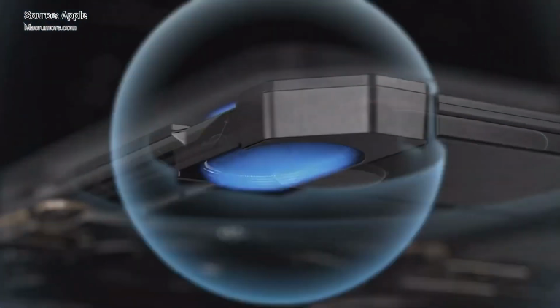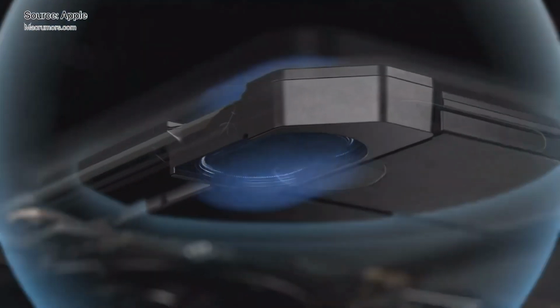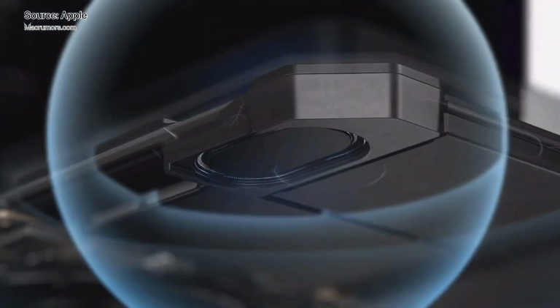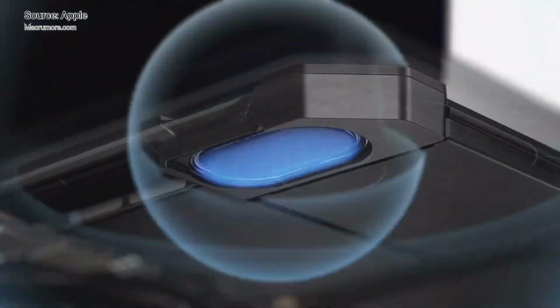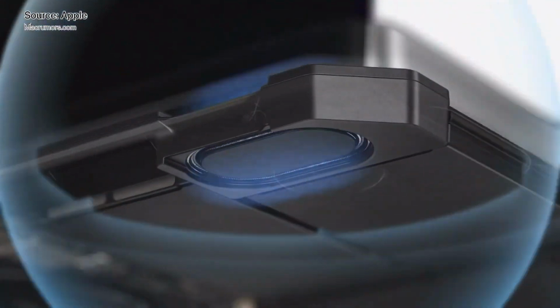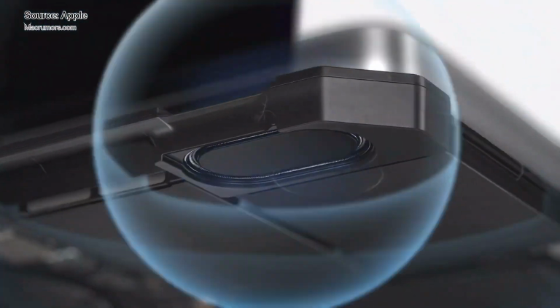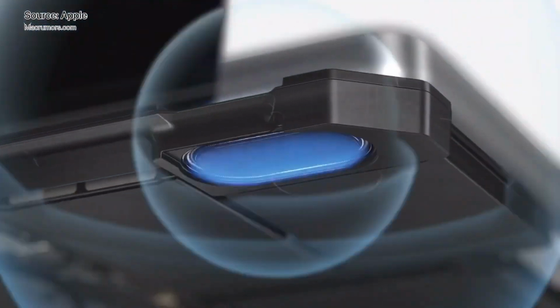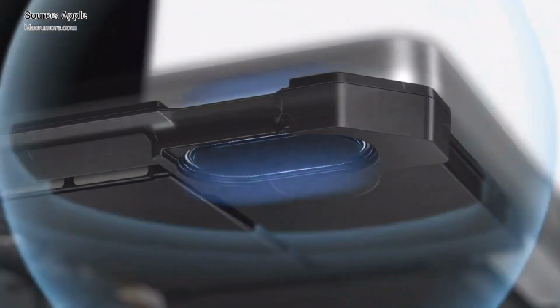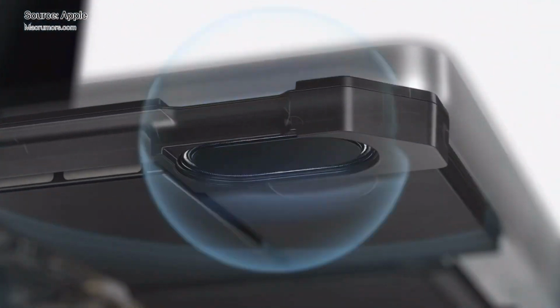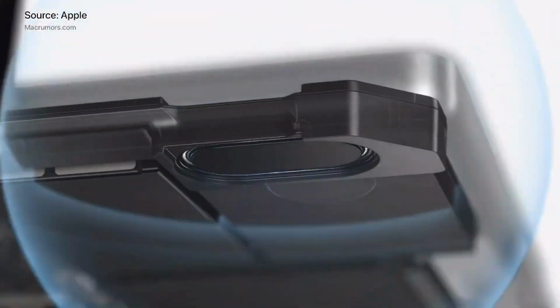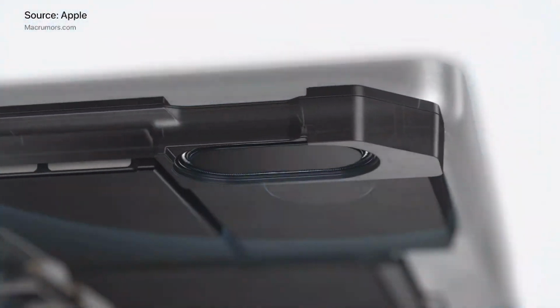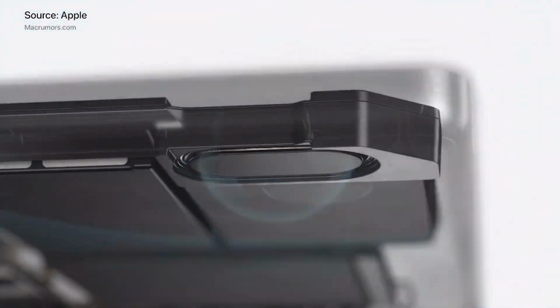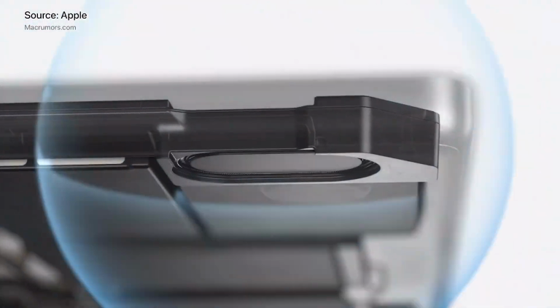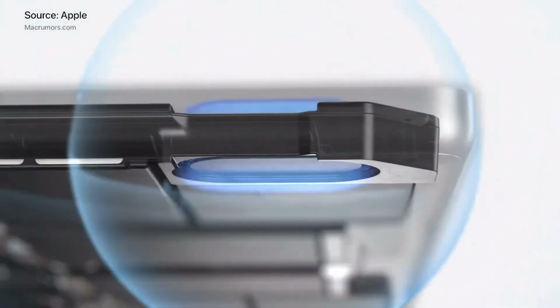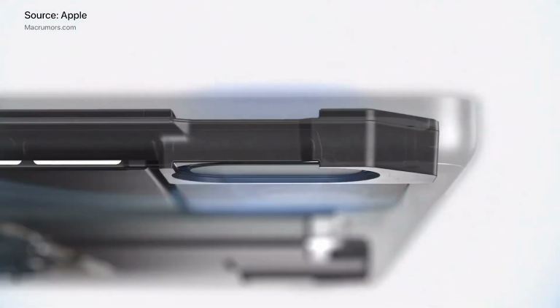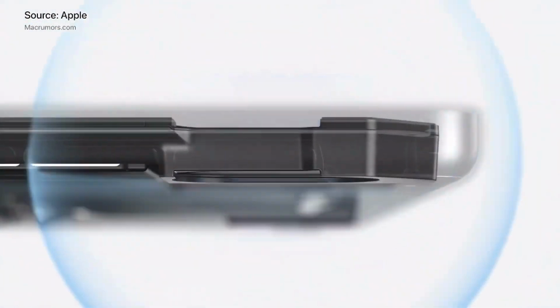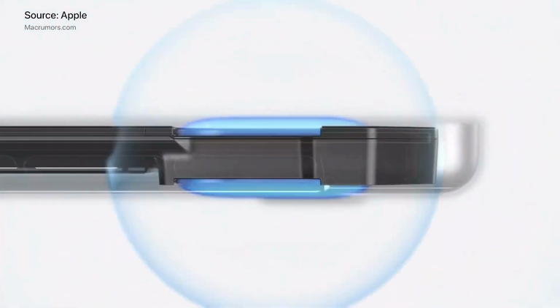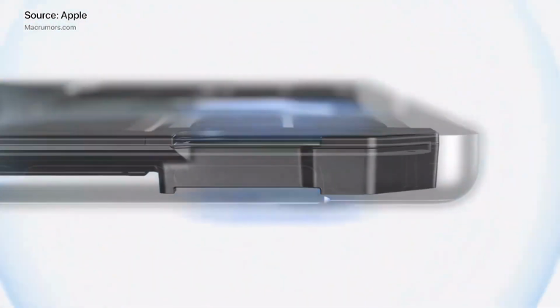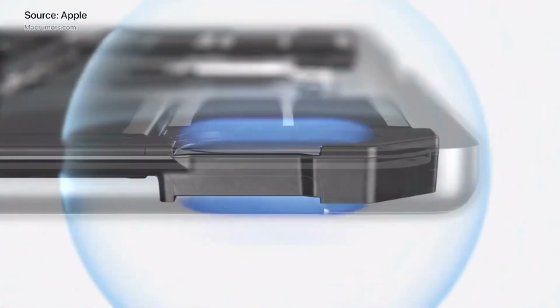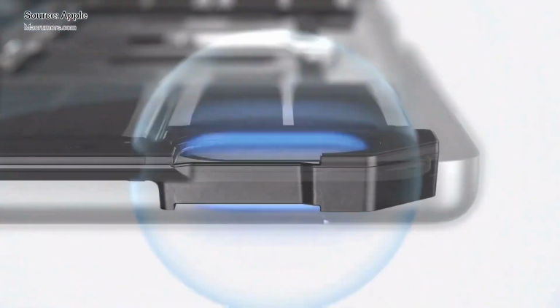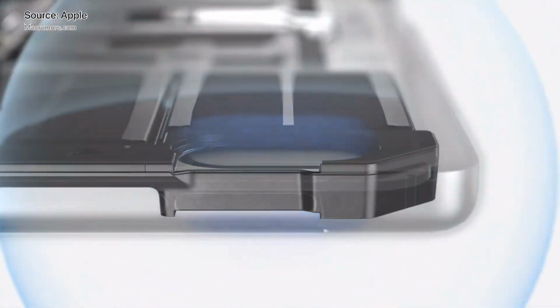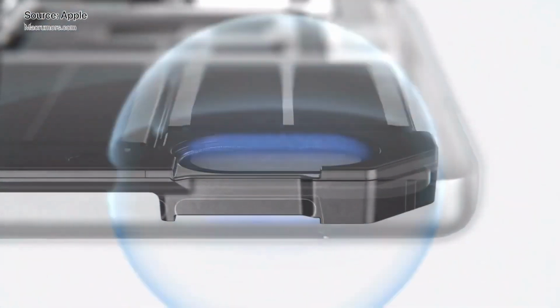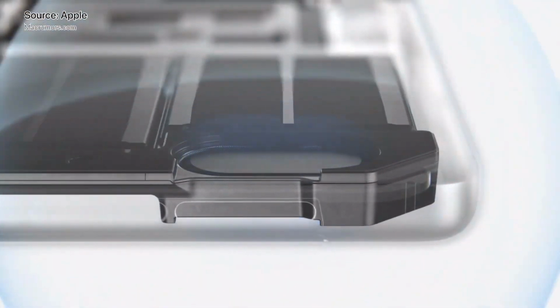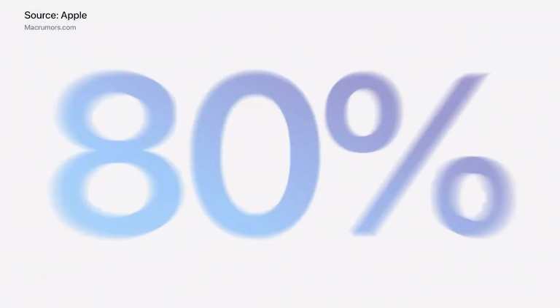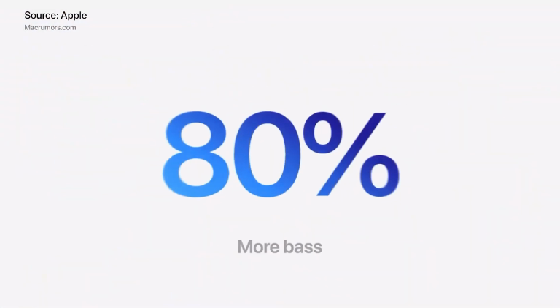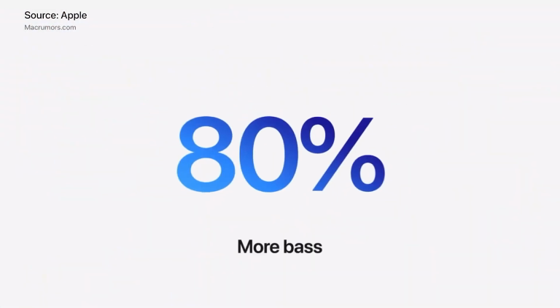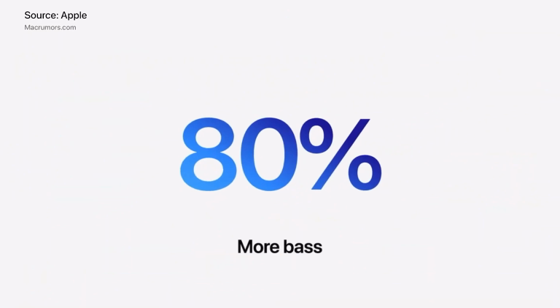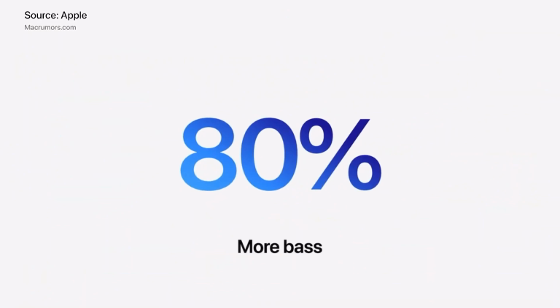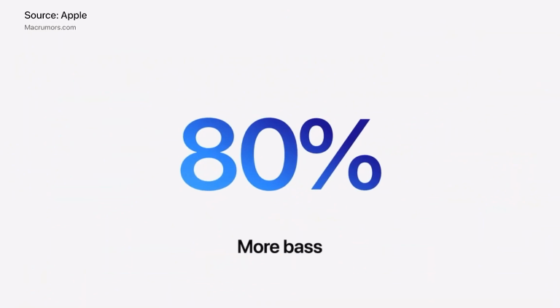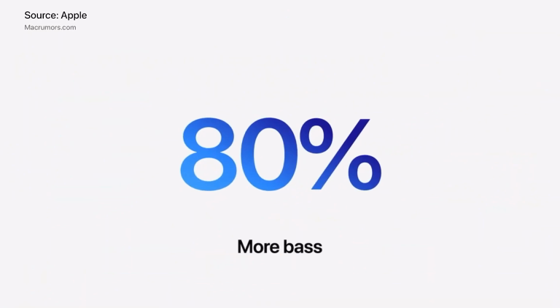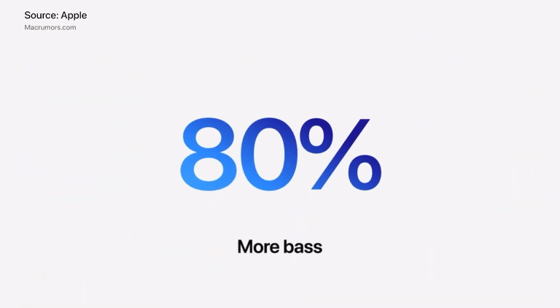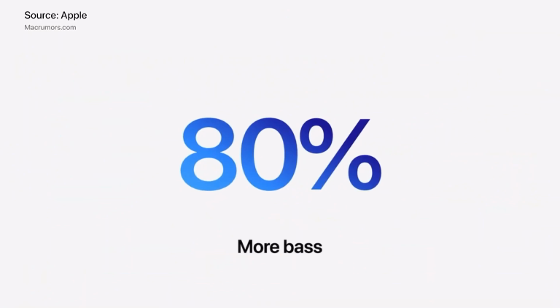We should get a more in-depth teardown later this week from teardown site iFixit, which will give us additional information on the two machines.